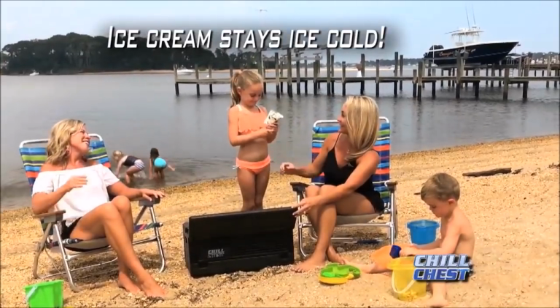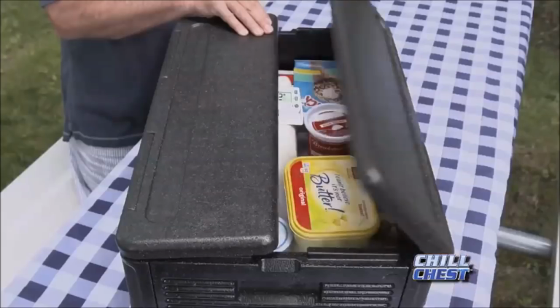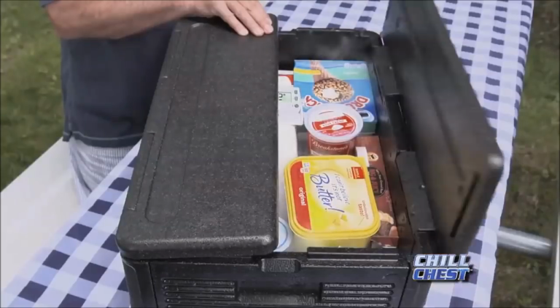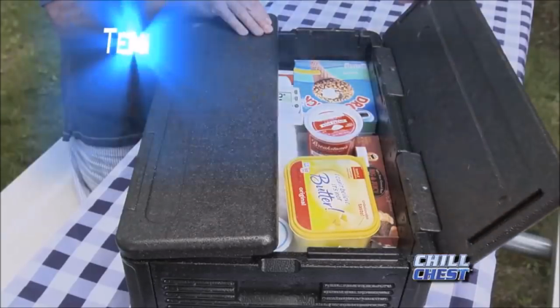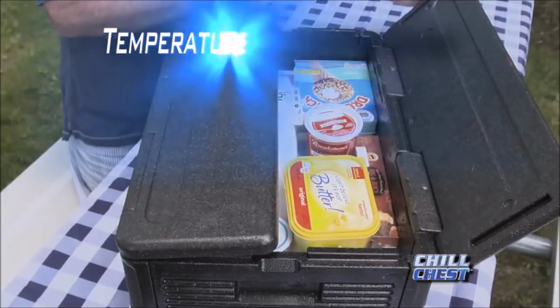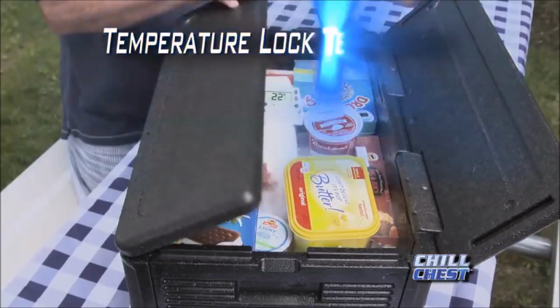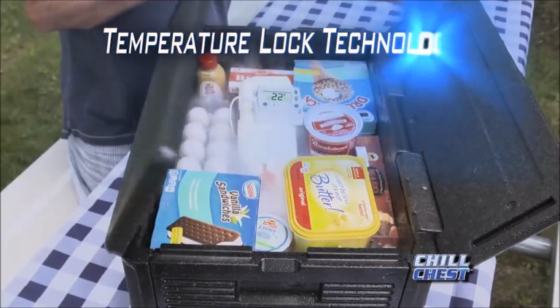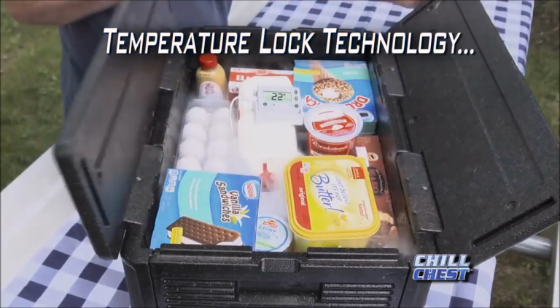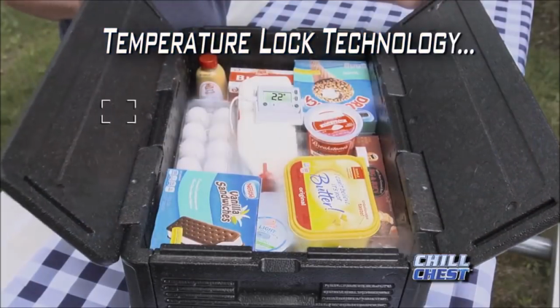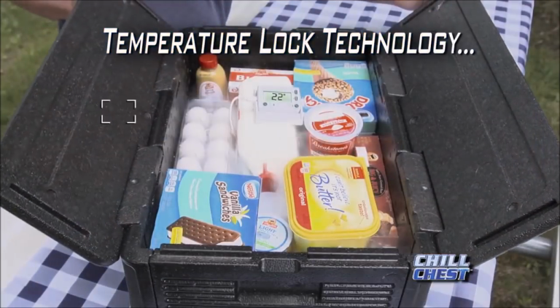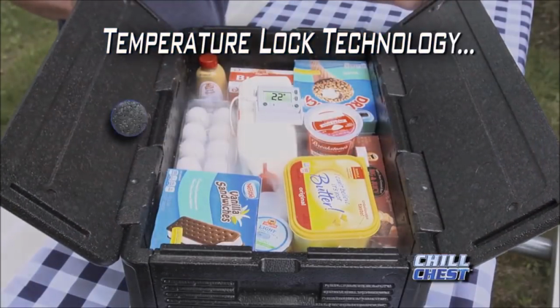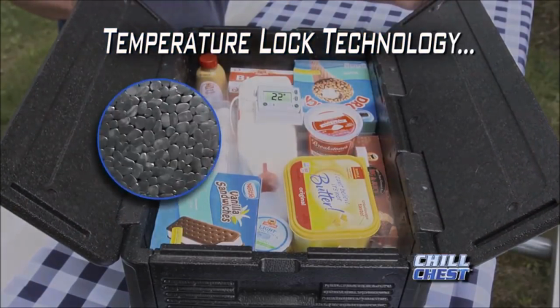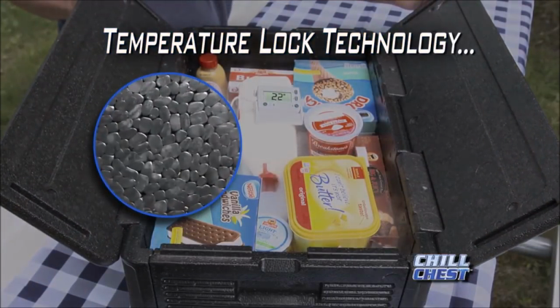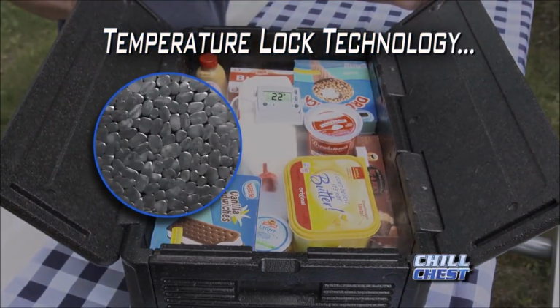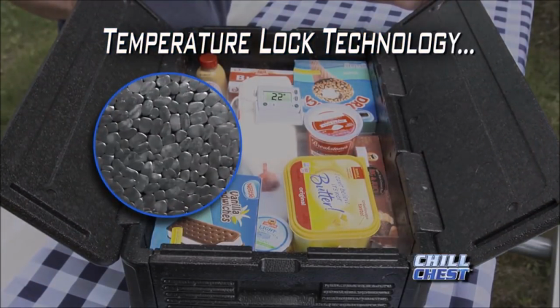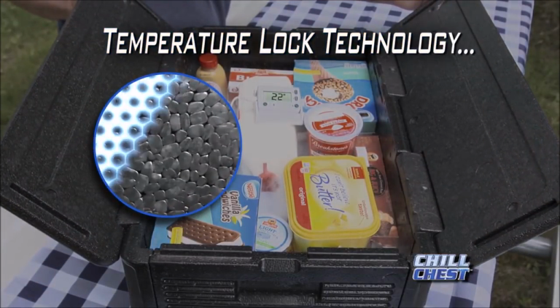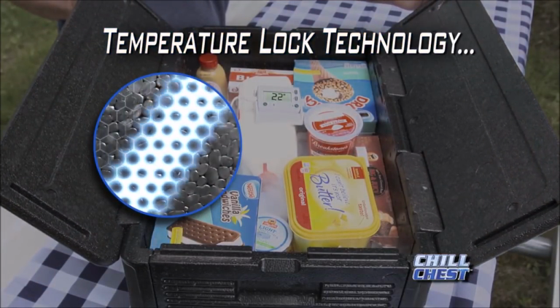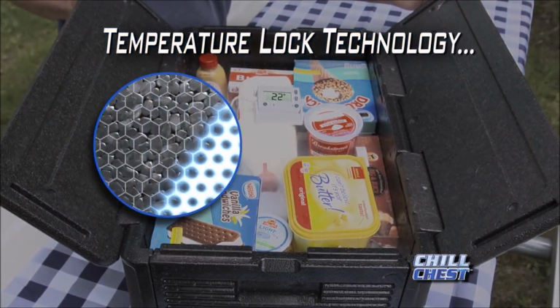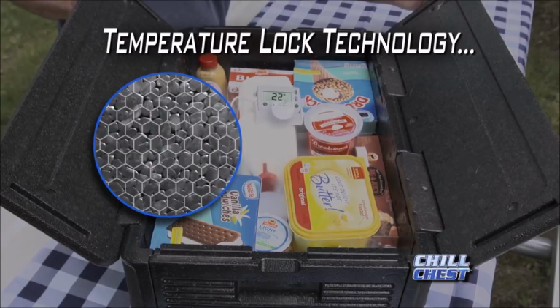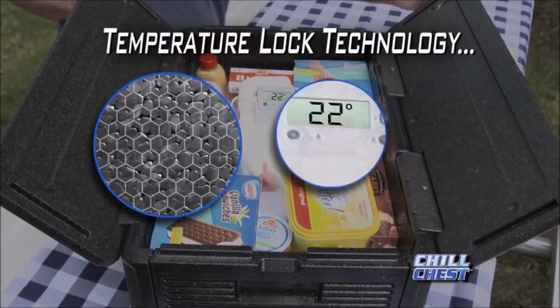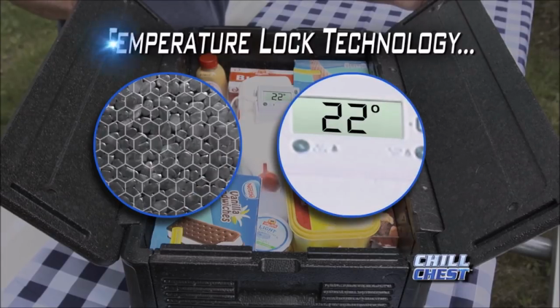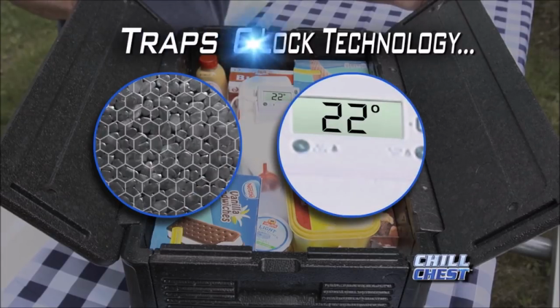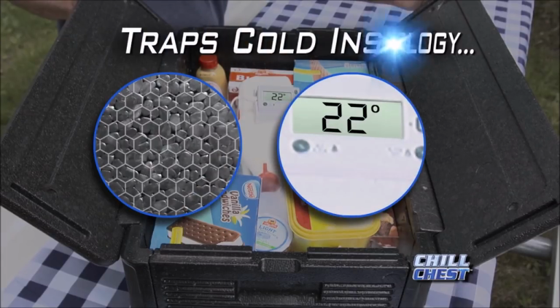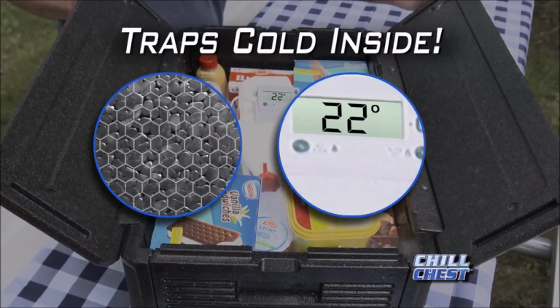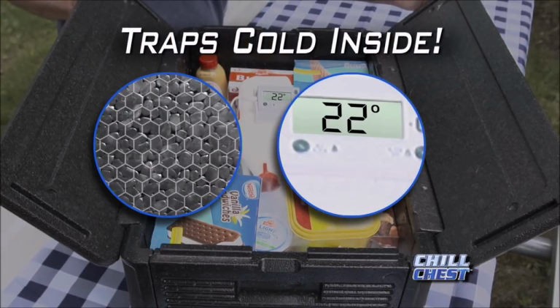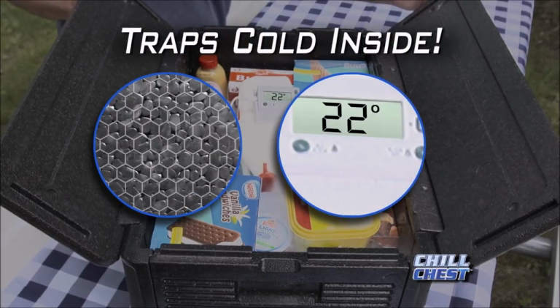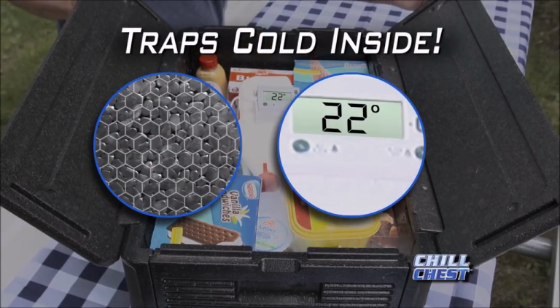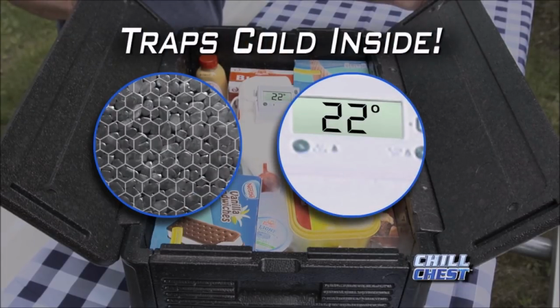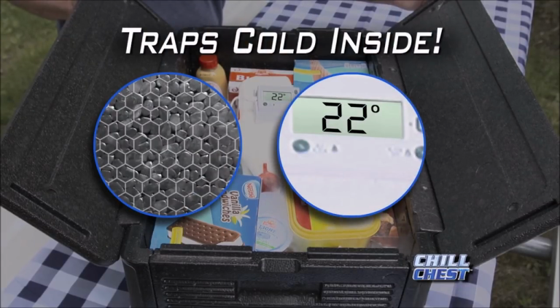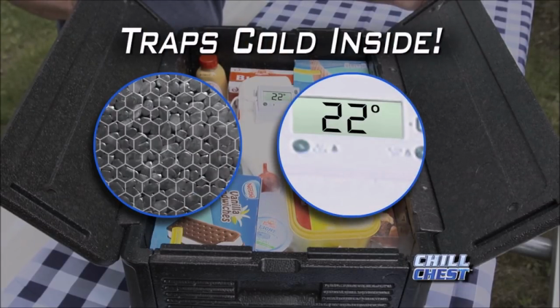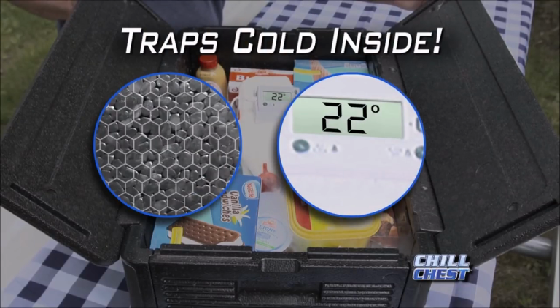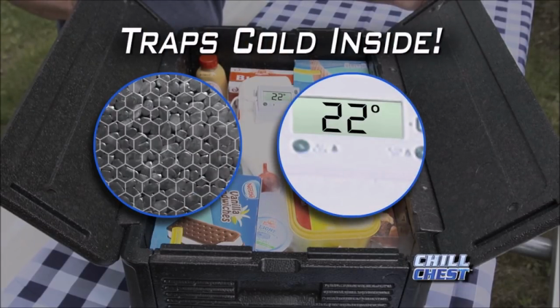The secret is our temperature lock technology with interwoven polypropylene cells that trap the cold inside and keep it there.